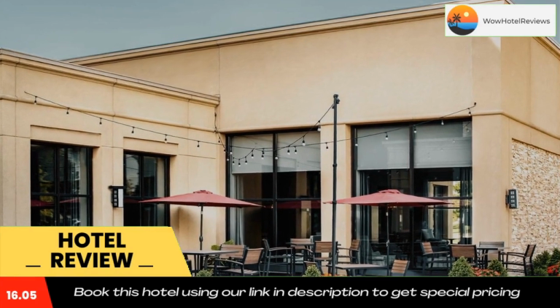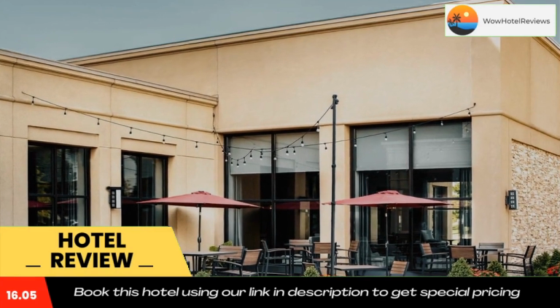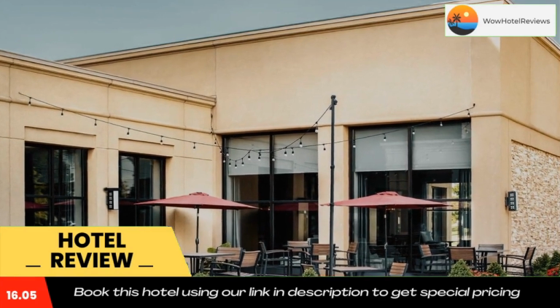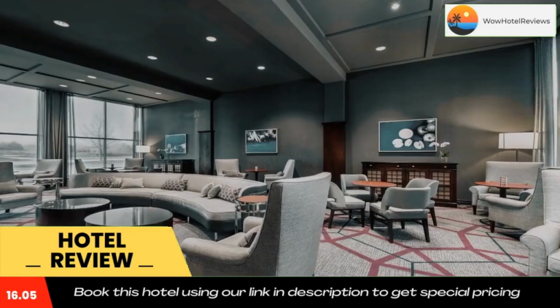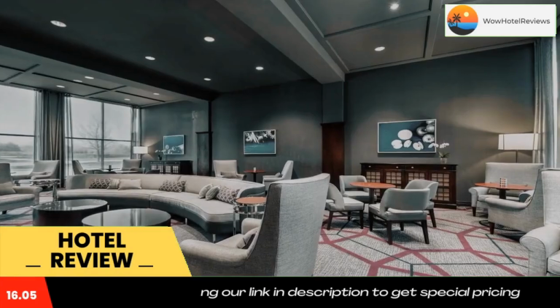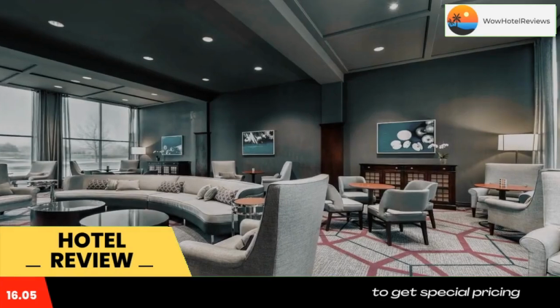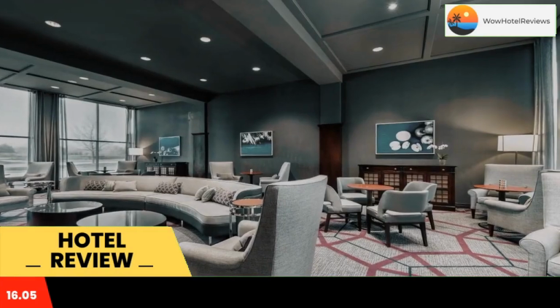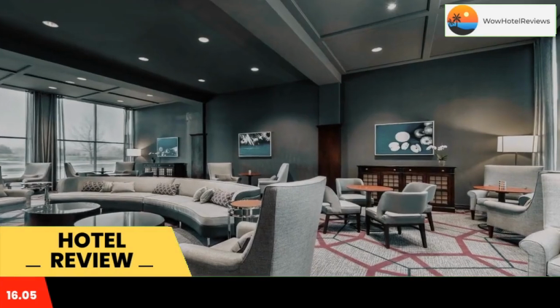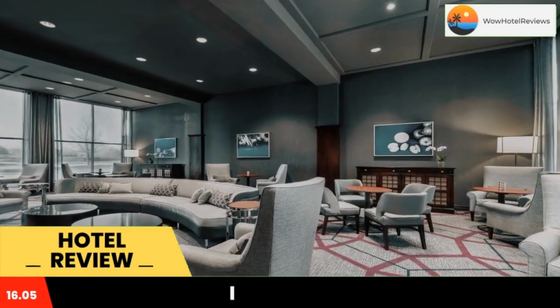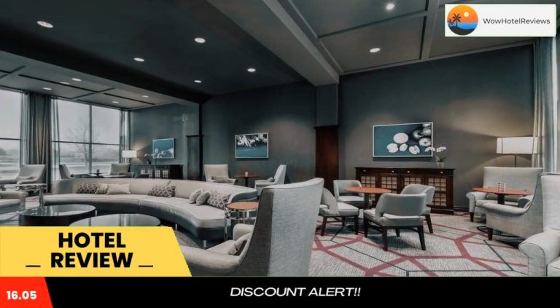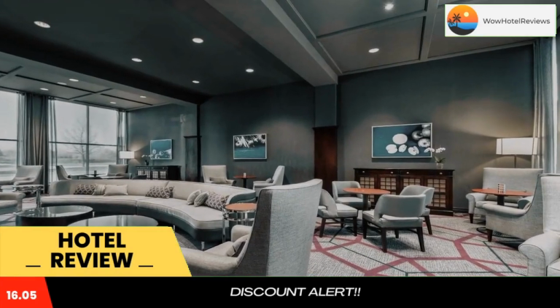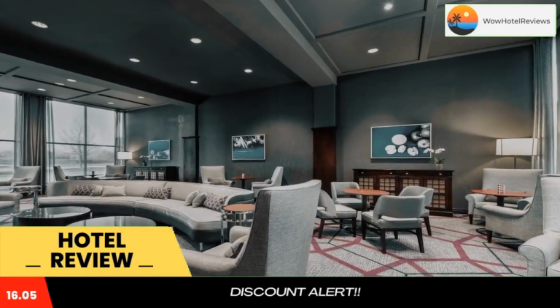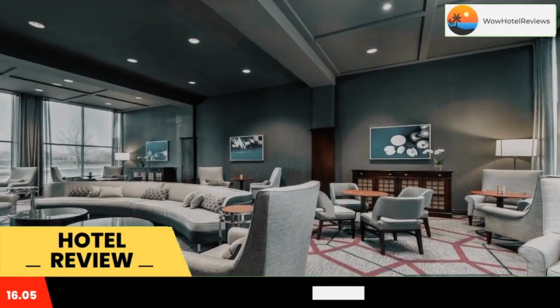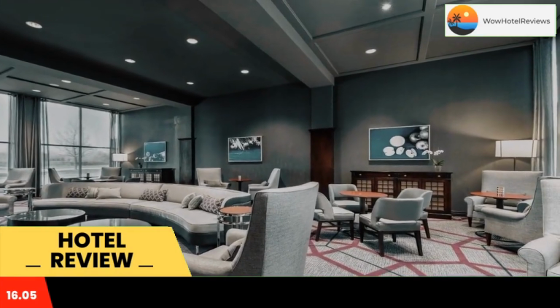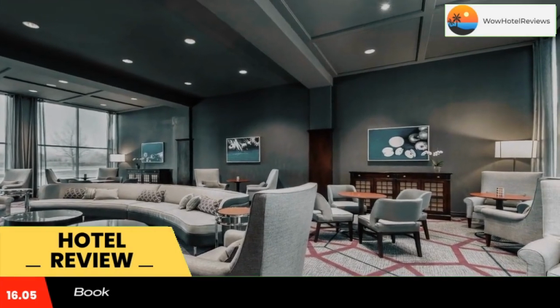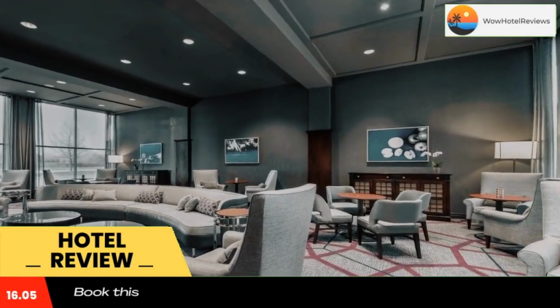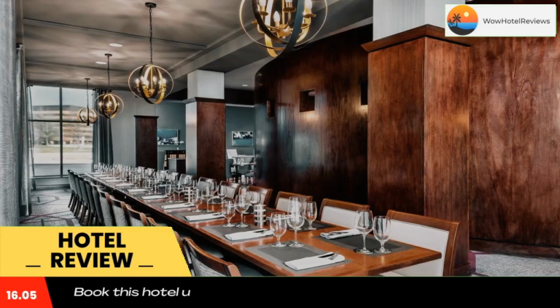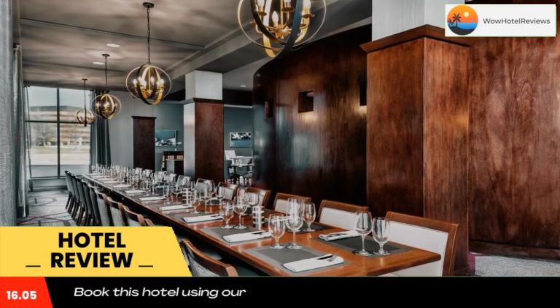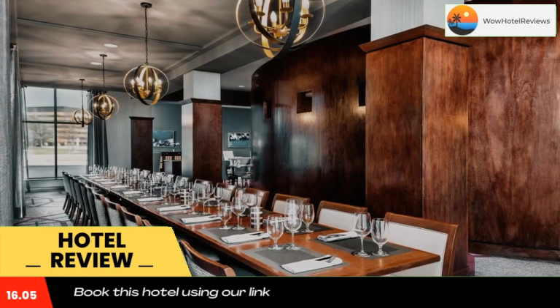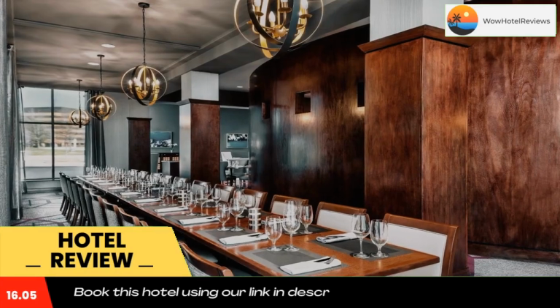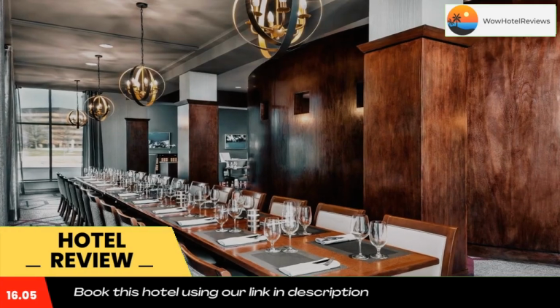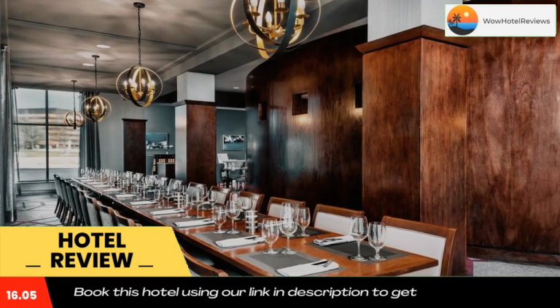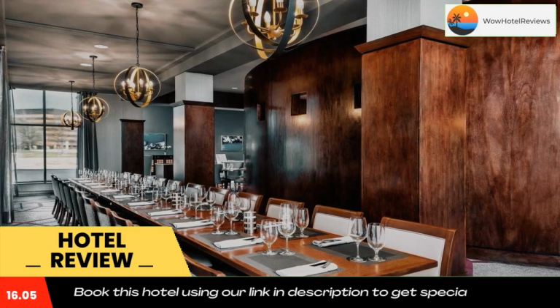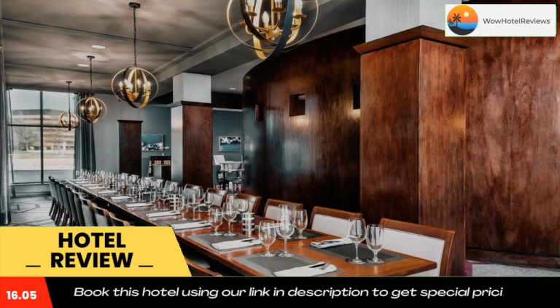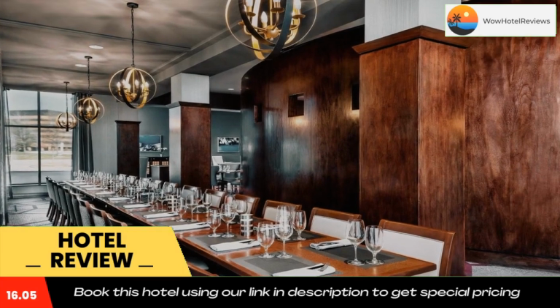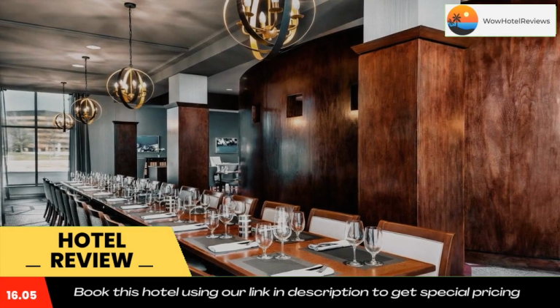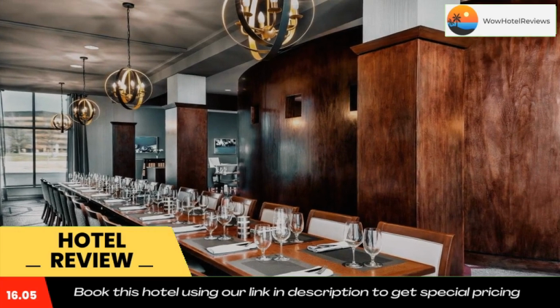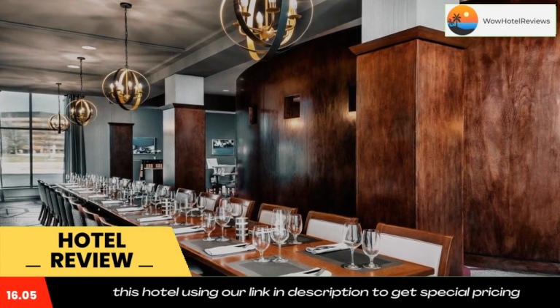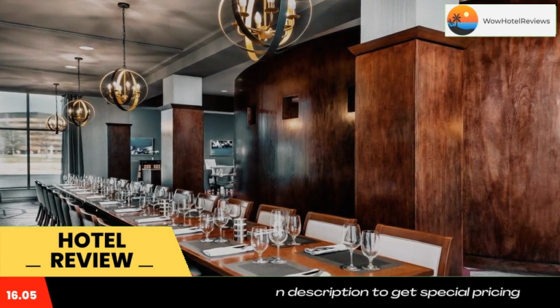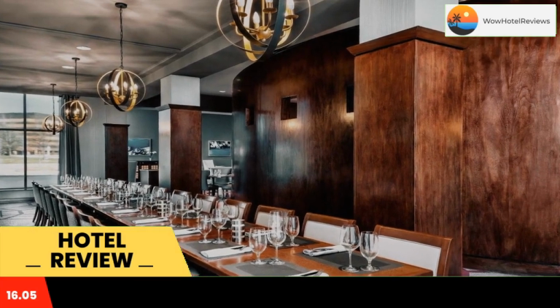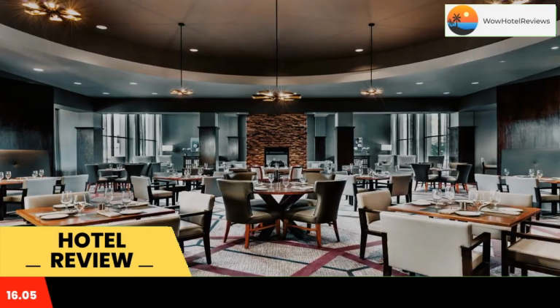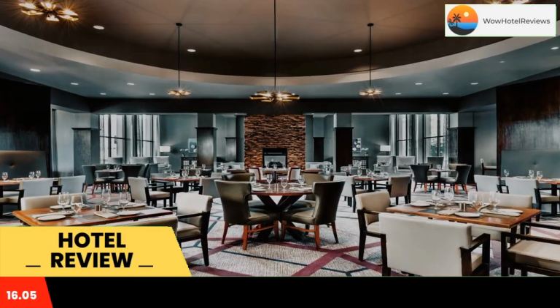This hotel is less than five minutes drive from Toronto Pearson International Airport and a free shuttle service is available to all guests.